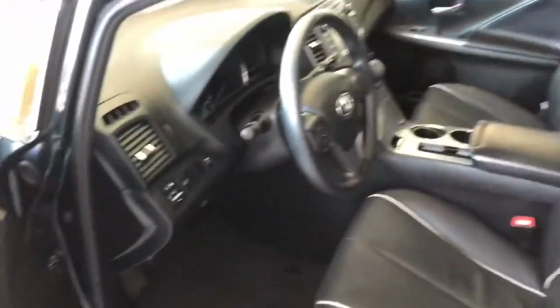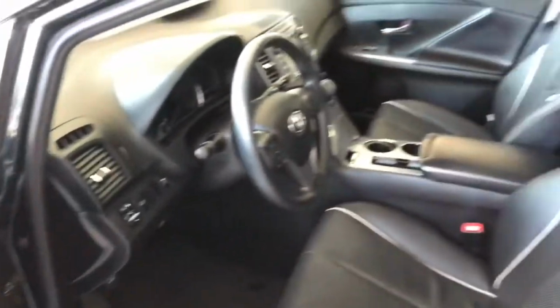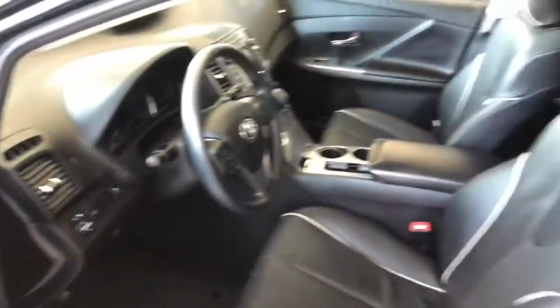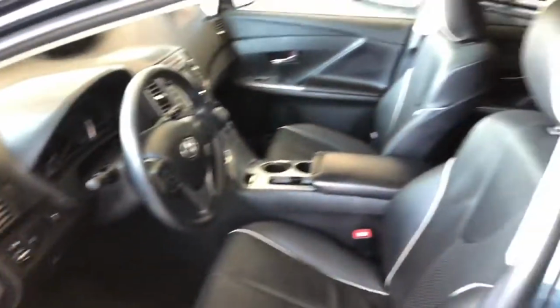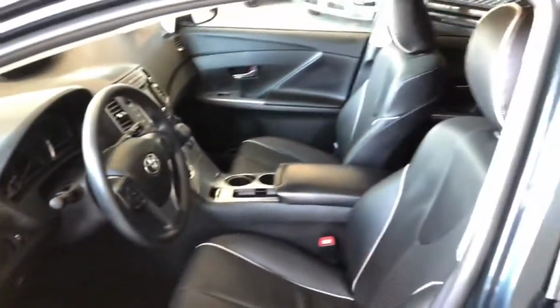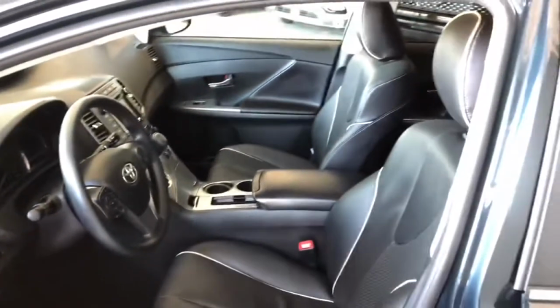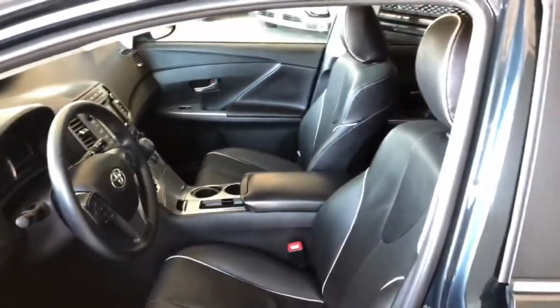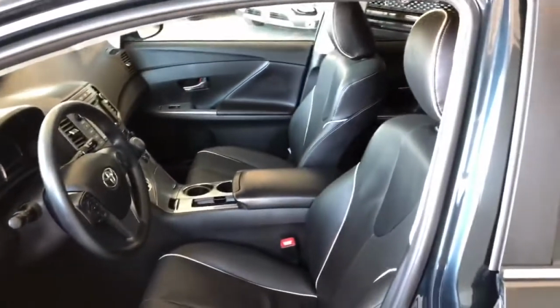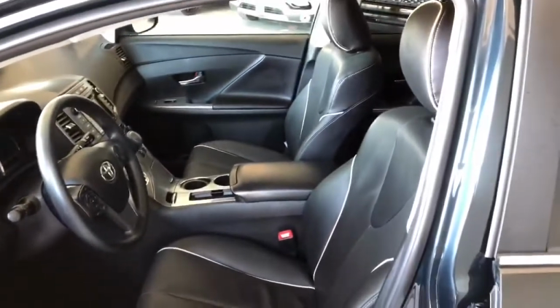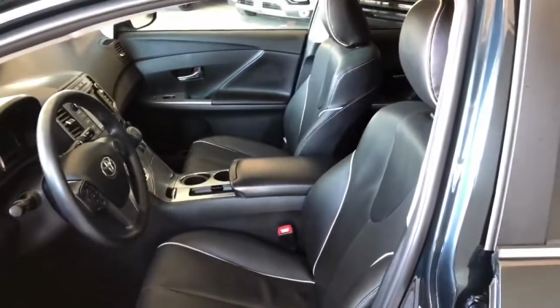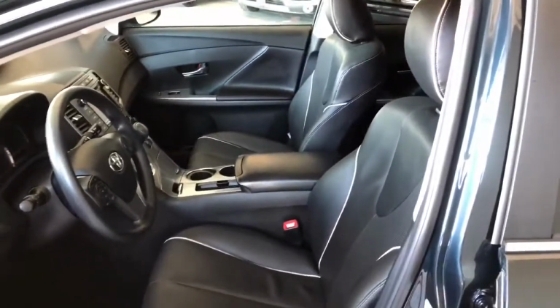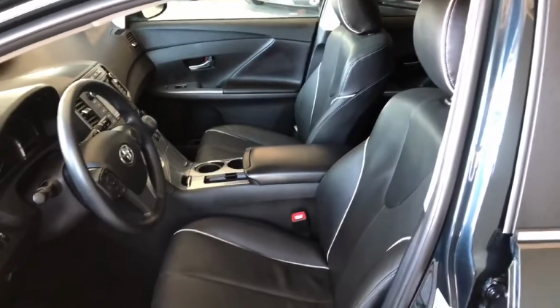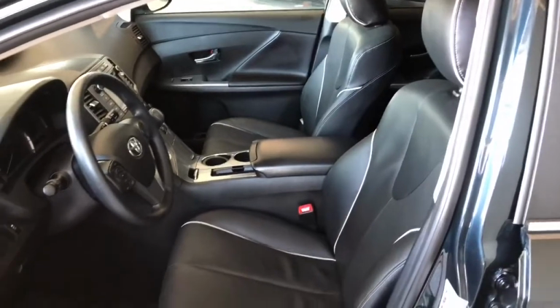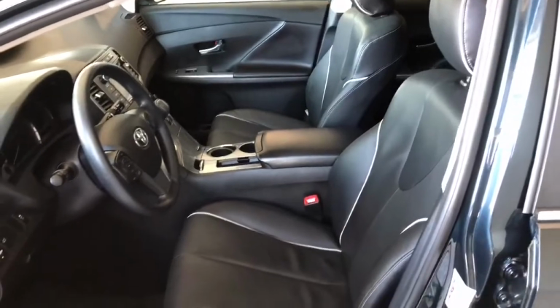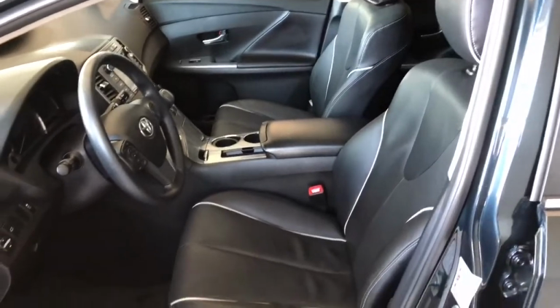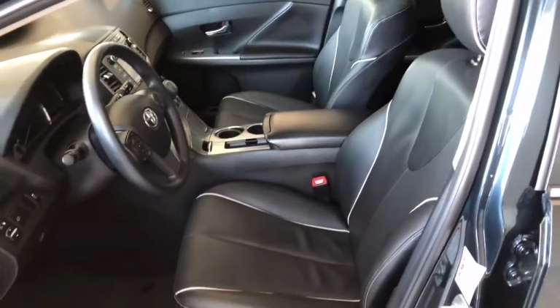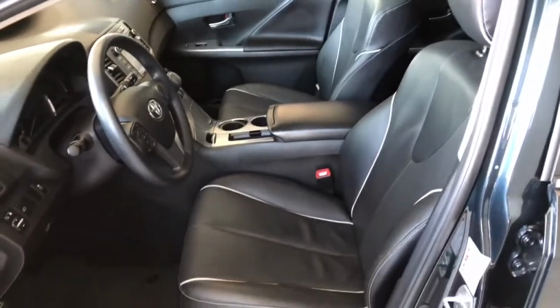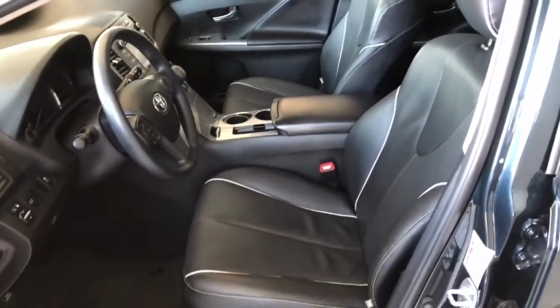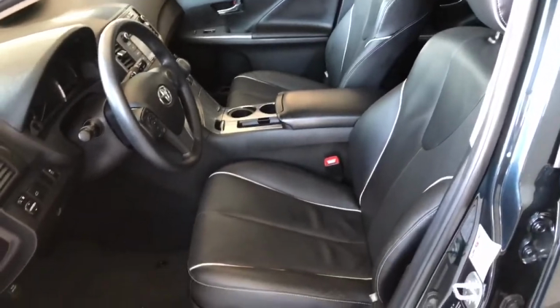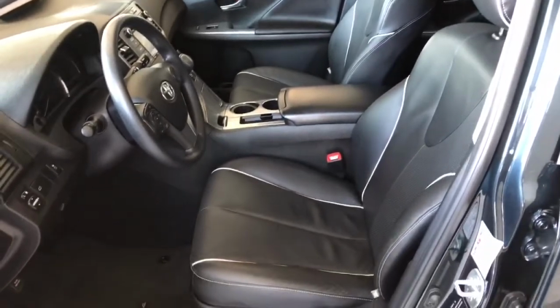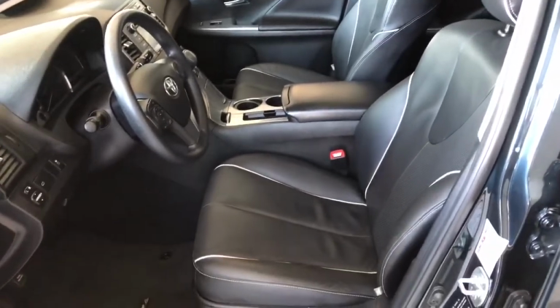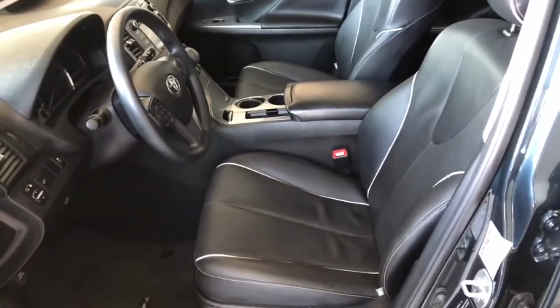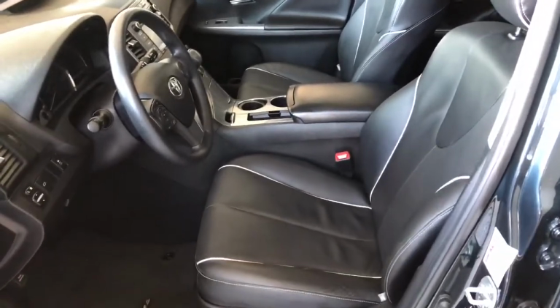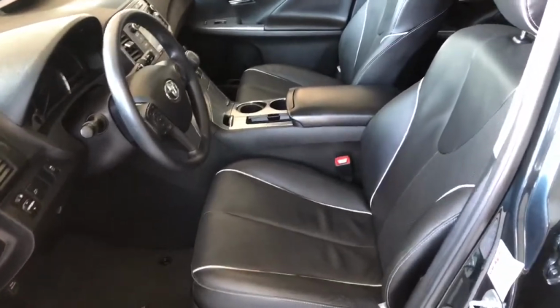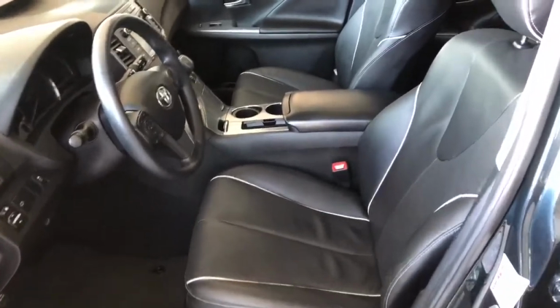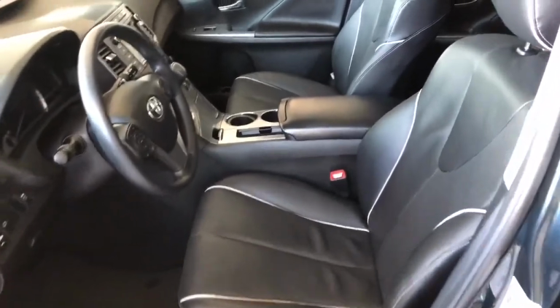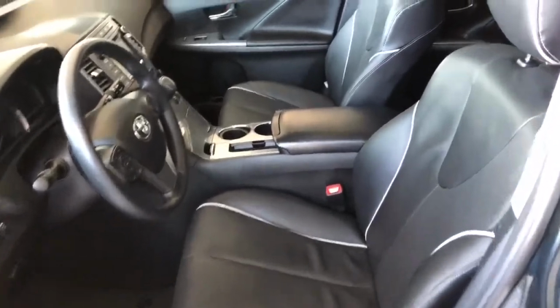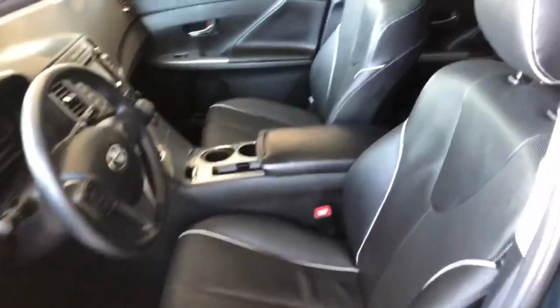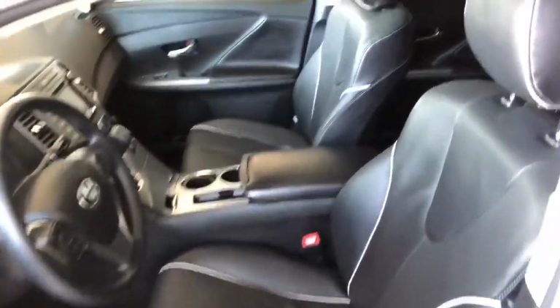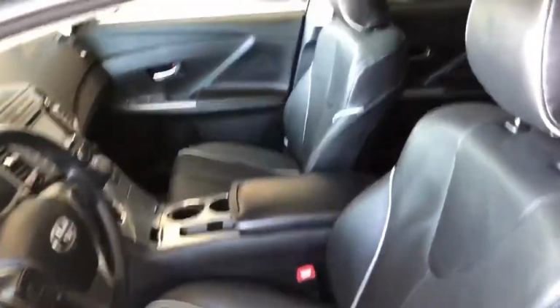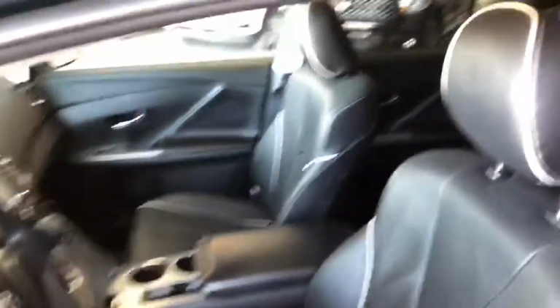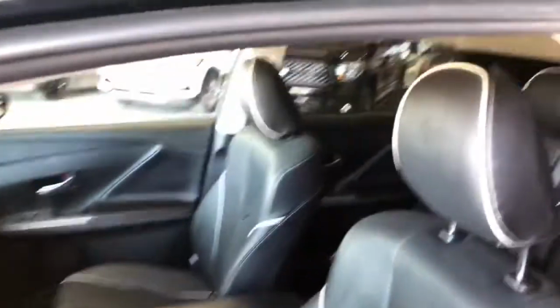Inside, this Venza comes equipped with black leather seating, and on top you also get a dual moonroof.